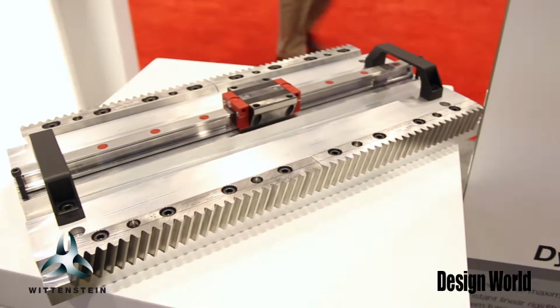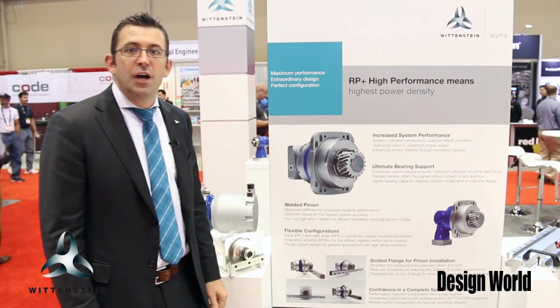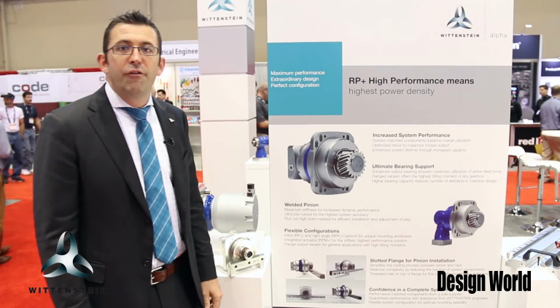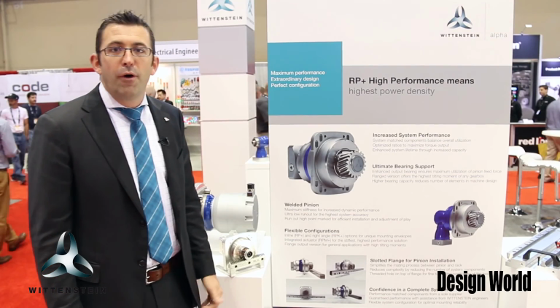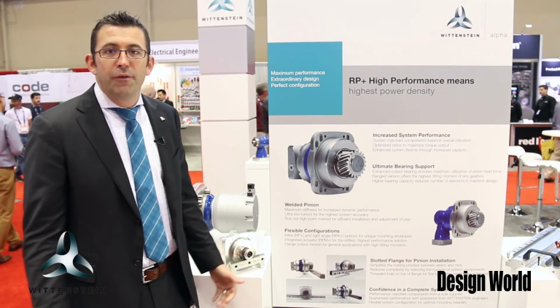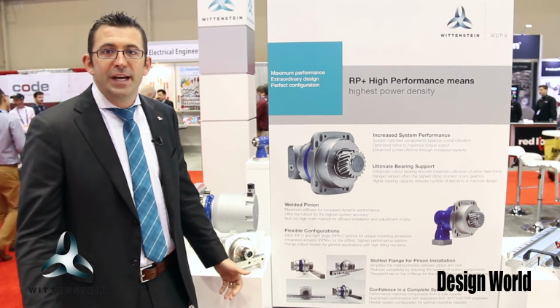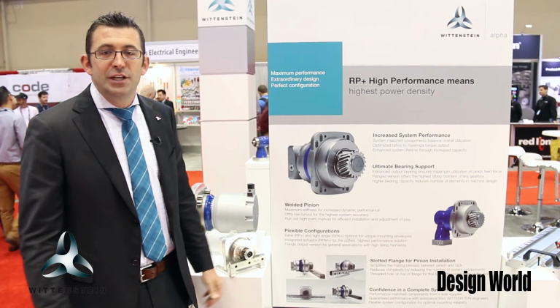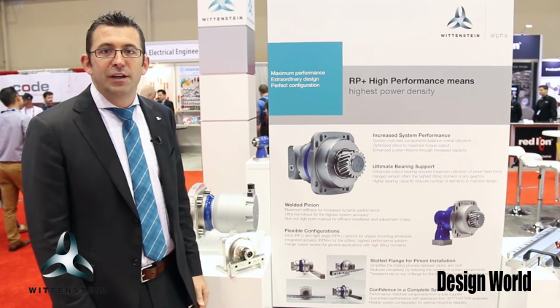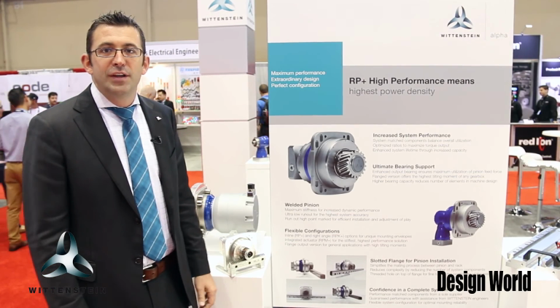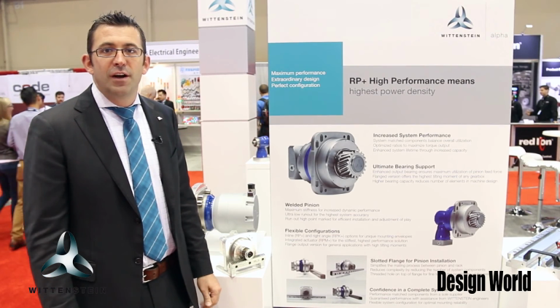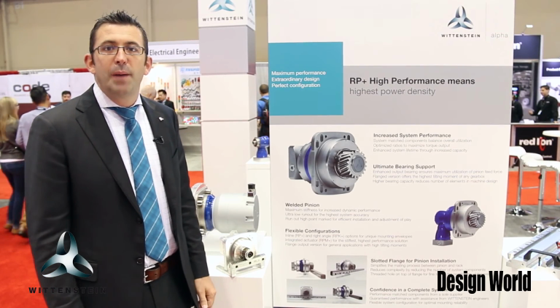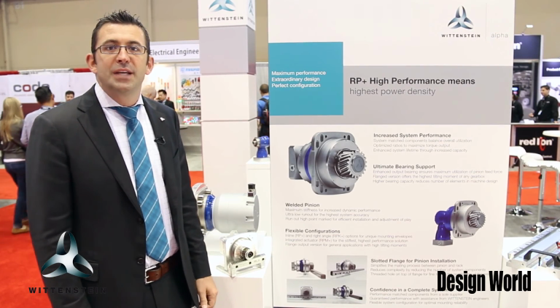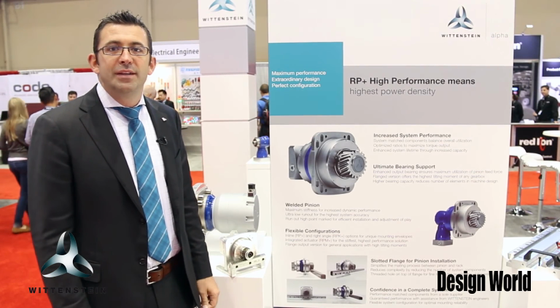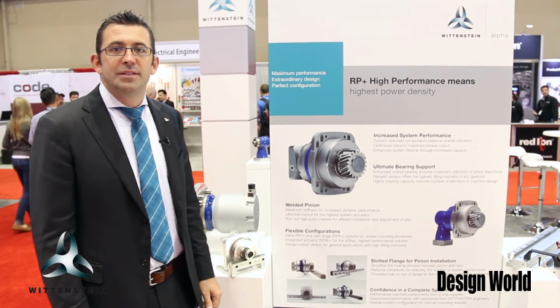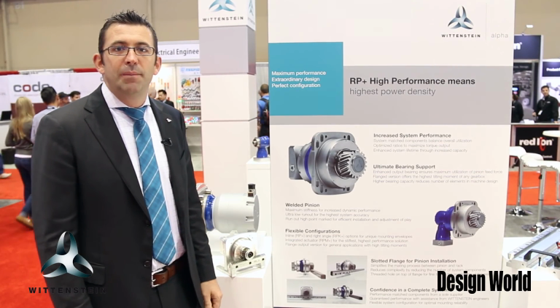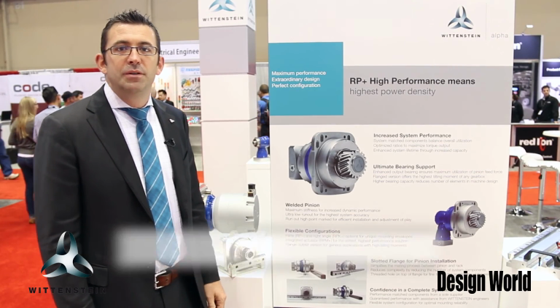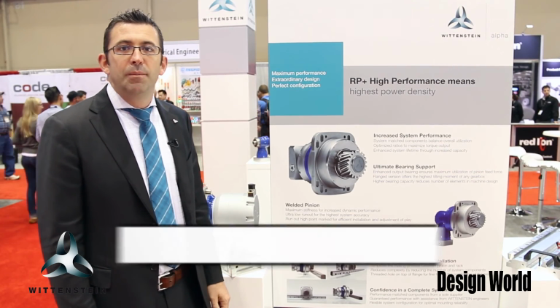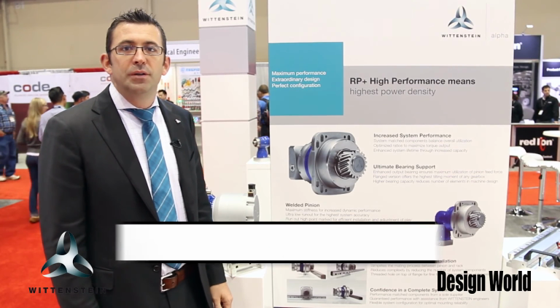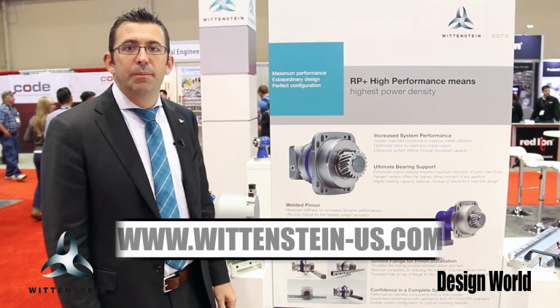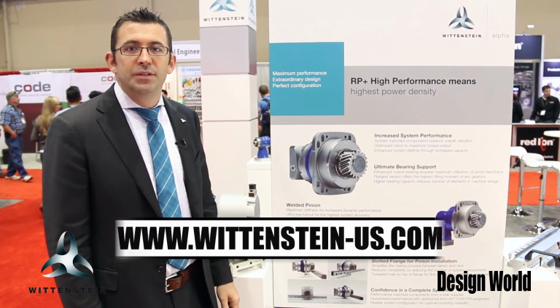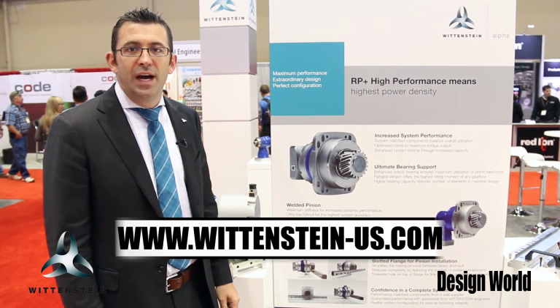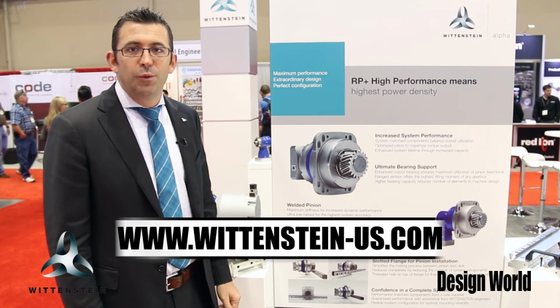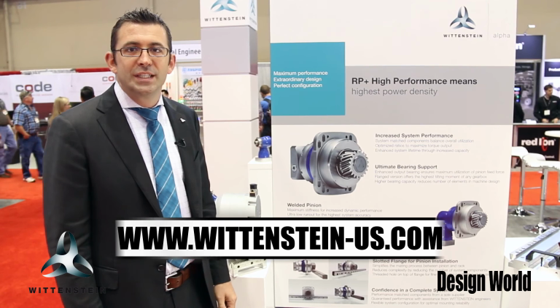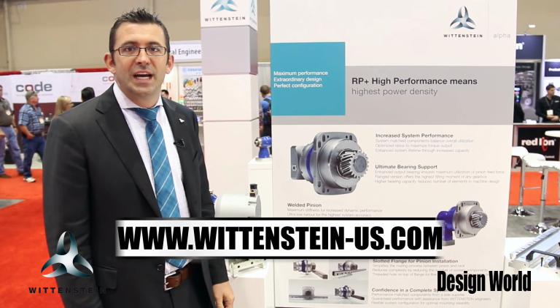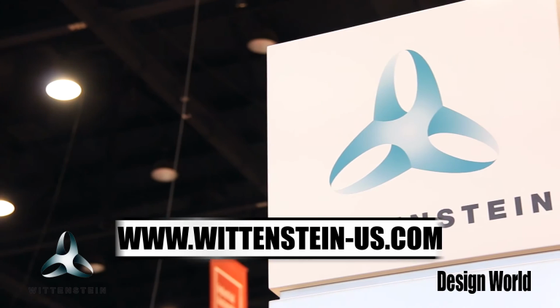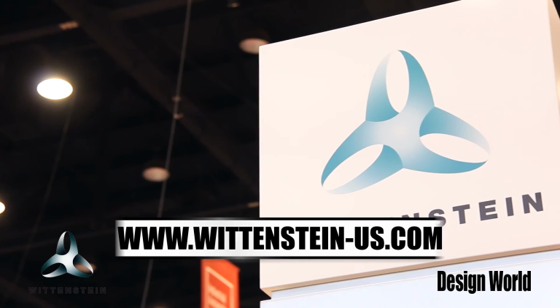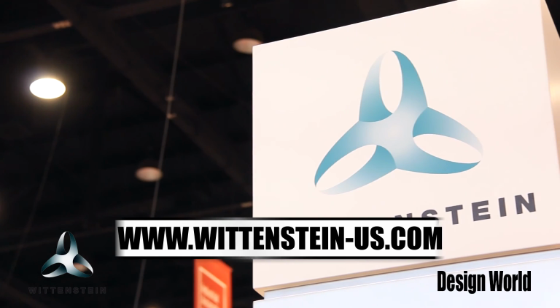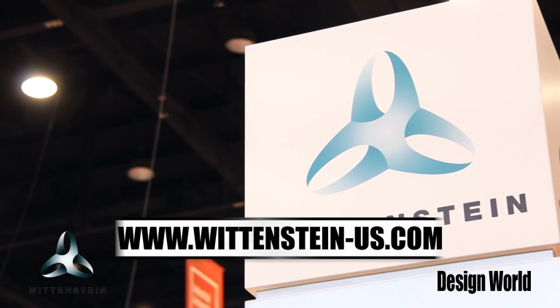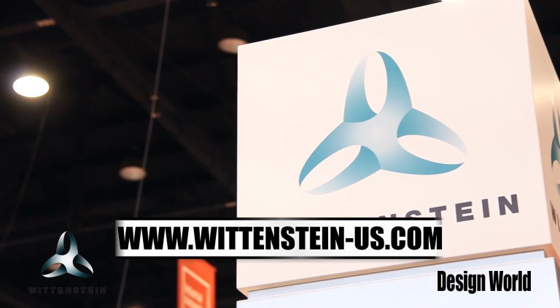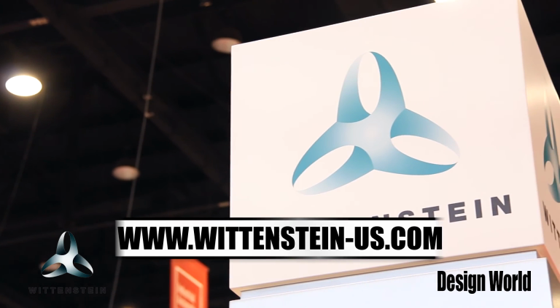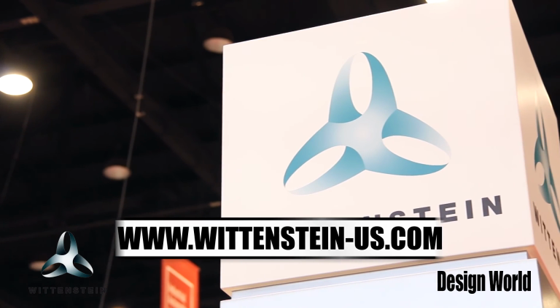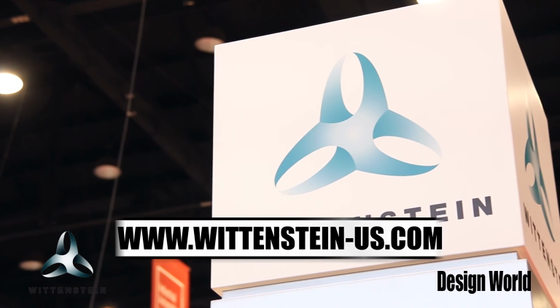For more information, you can visit our website at www.wittenstein-us.com.